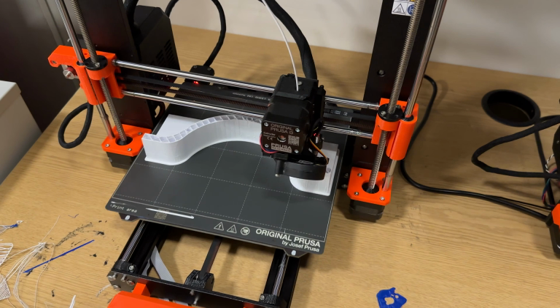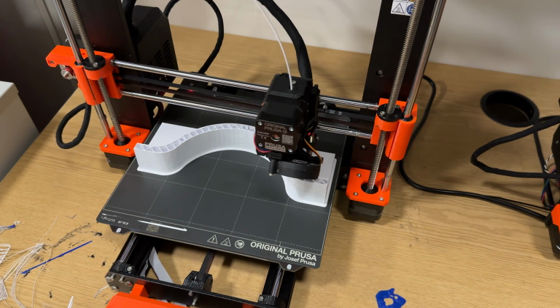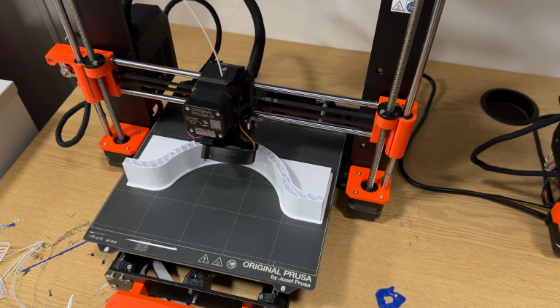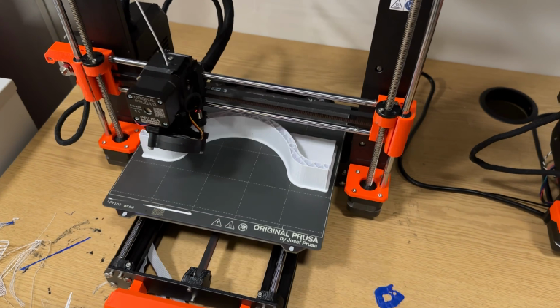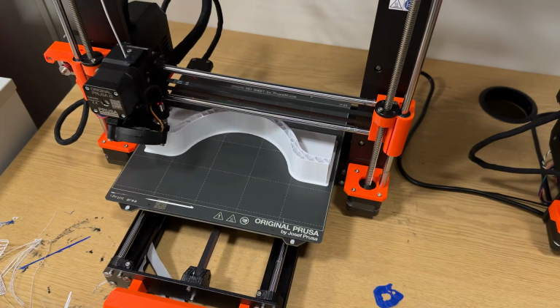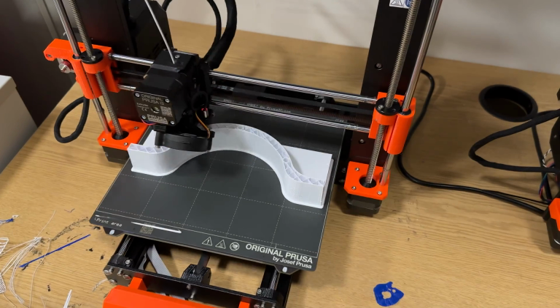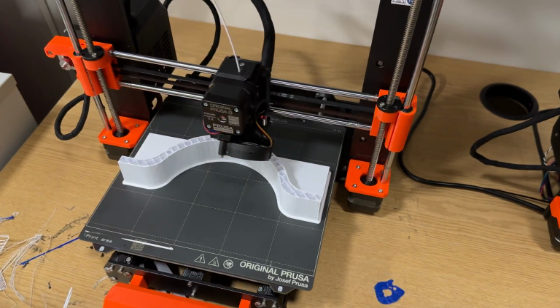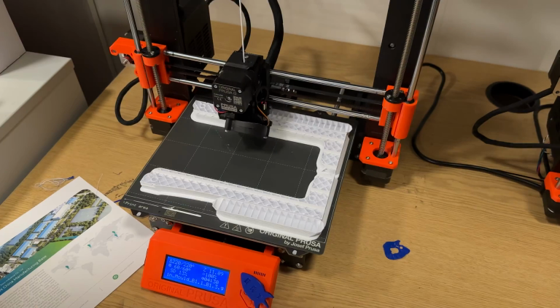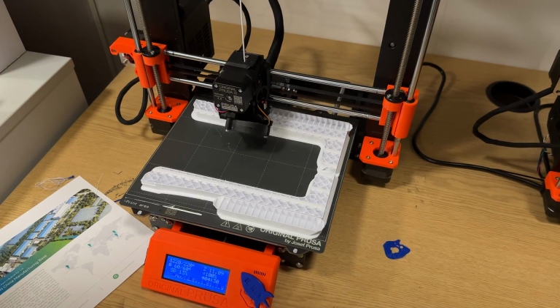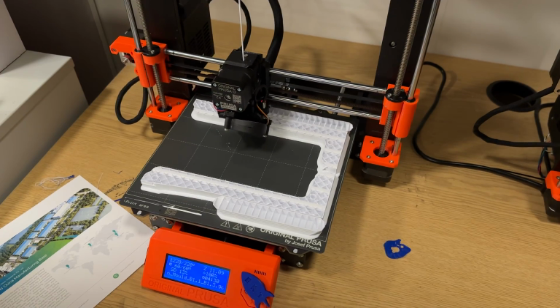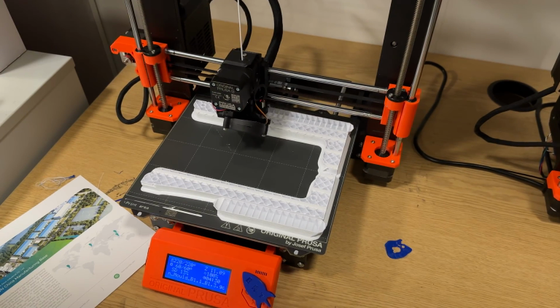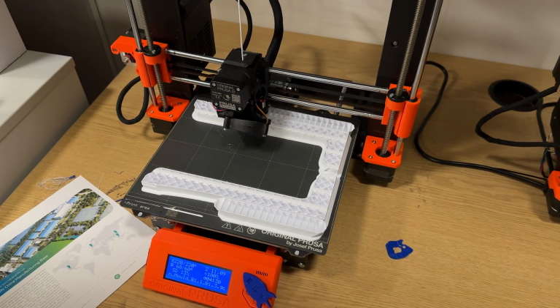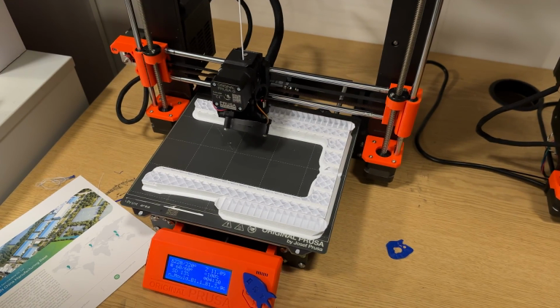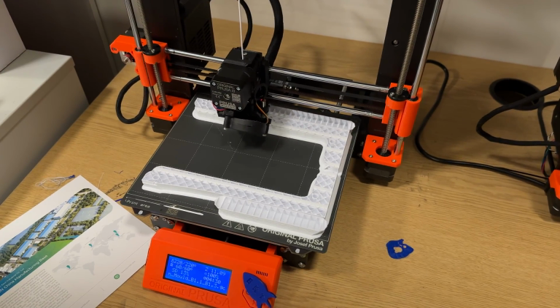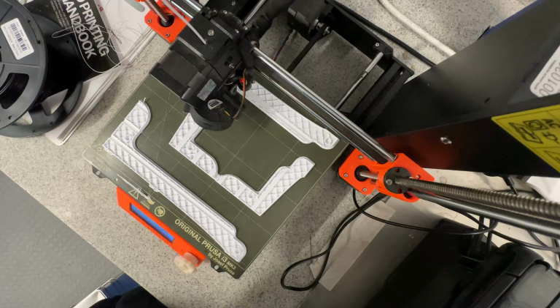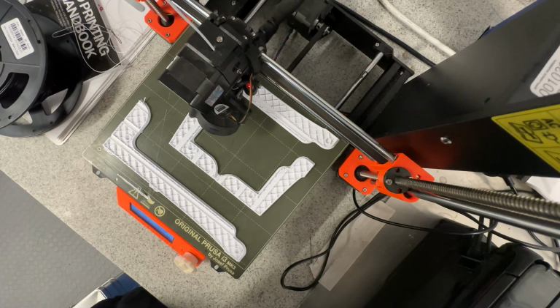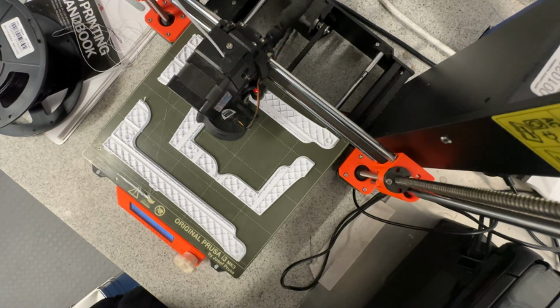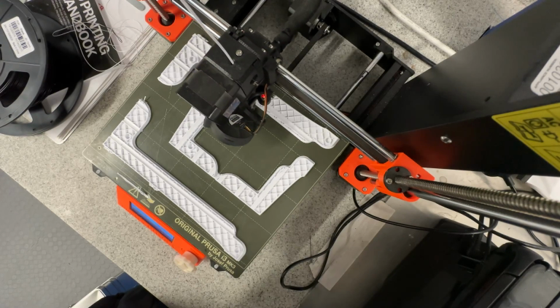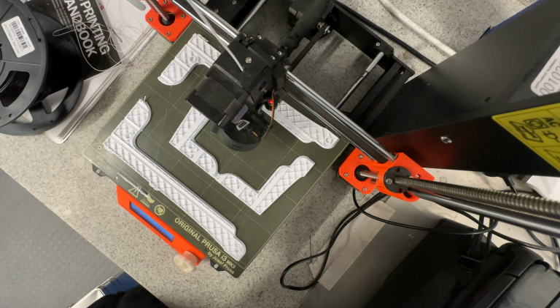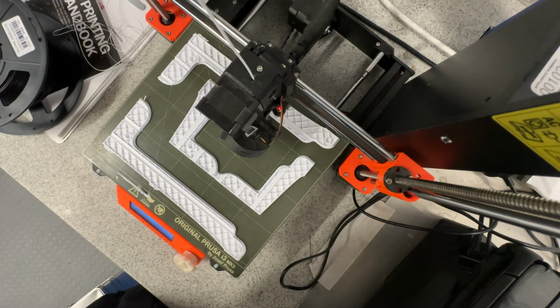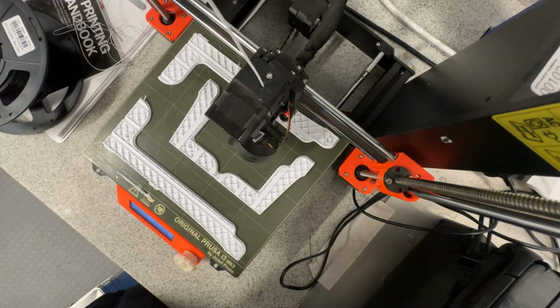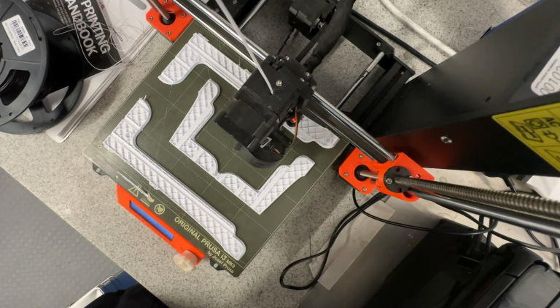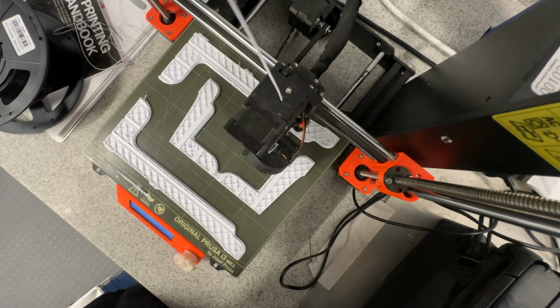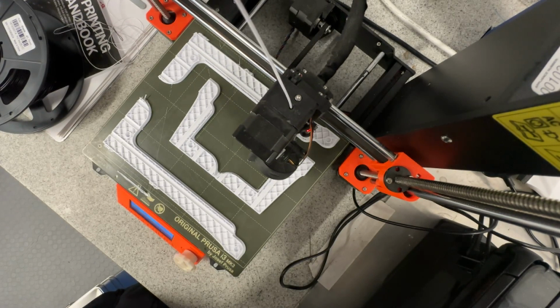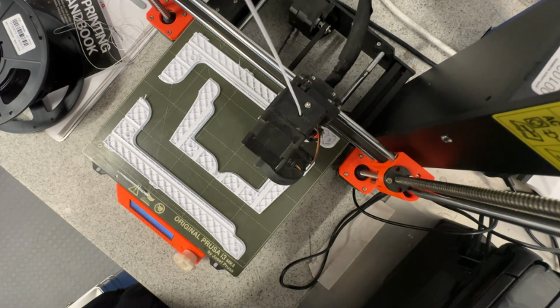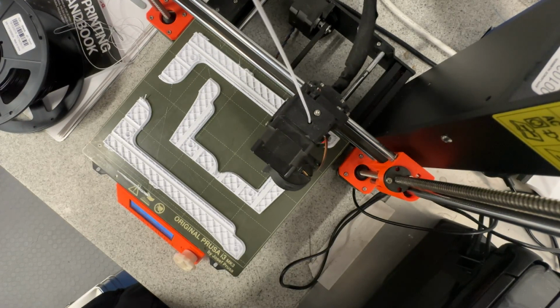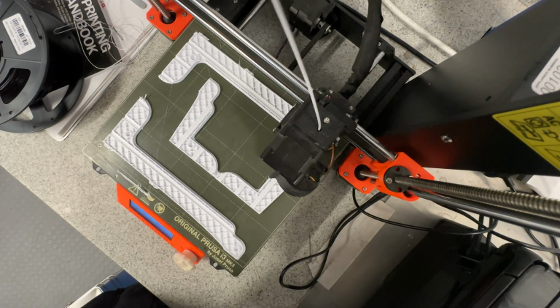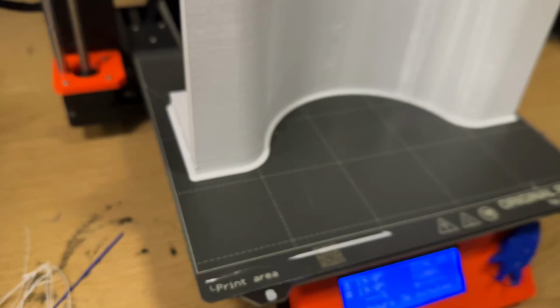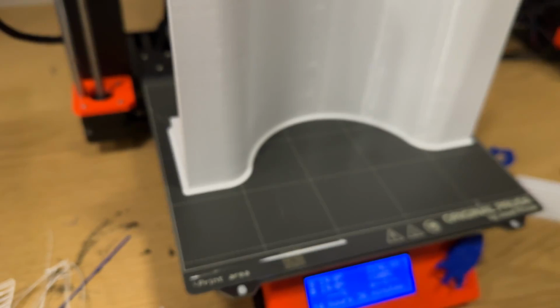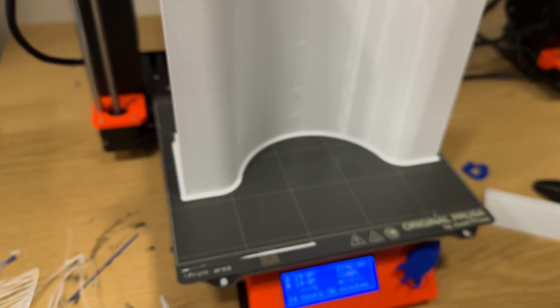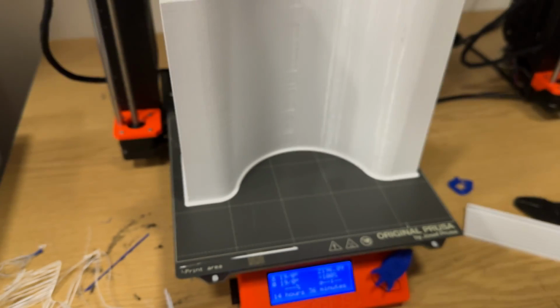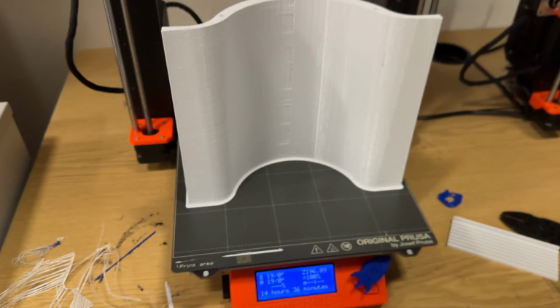Since we're 3D printing our moulds and our build plate is only around 20 centimetres, this mould especially had a lot of individual parts.